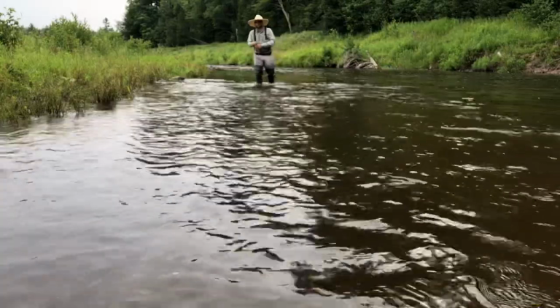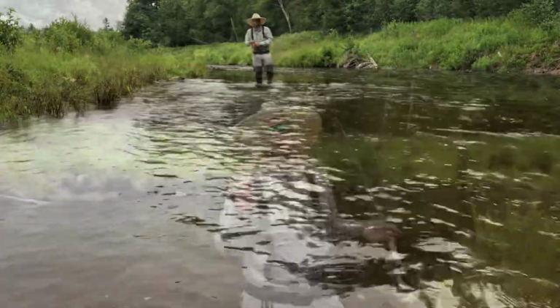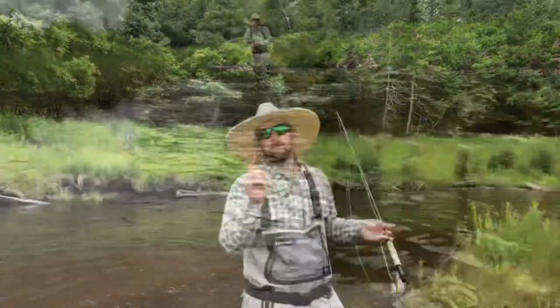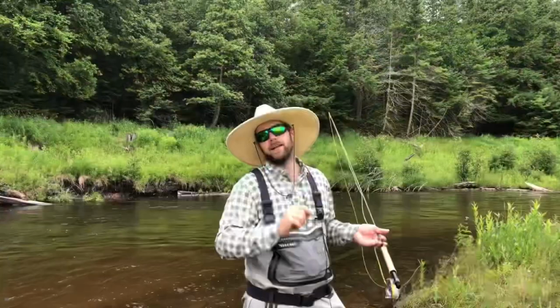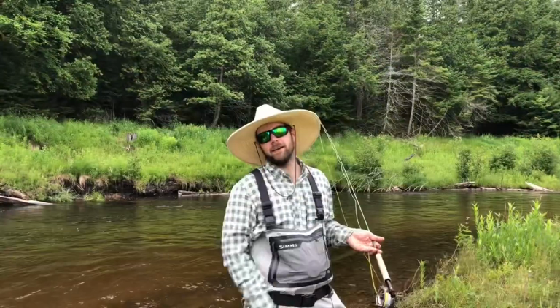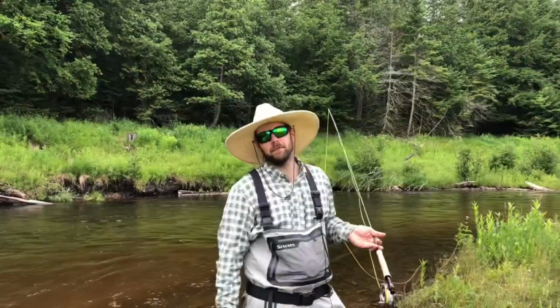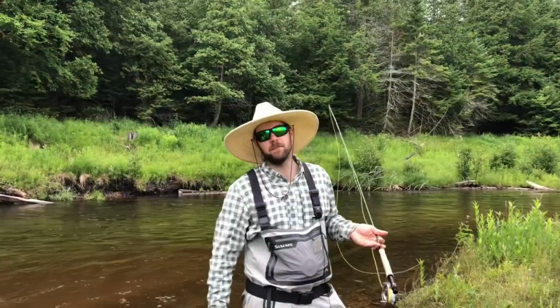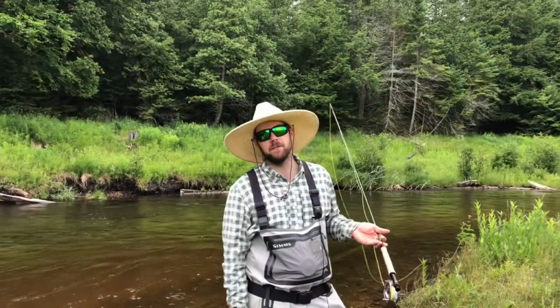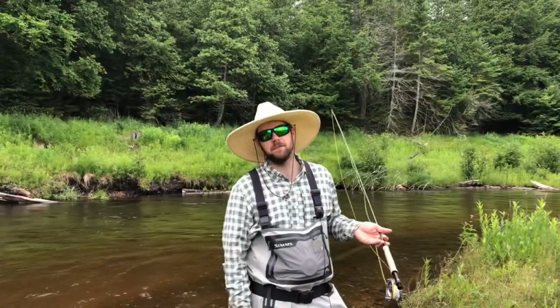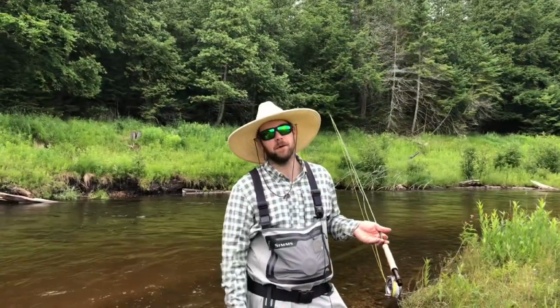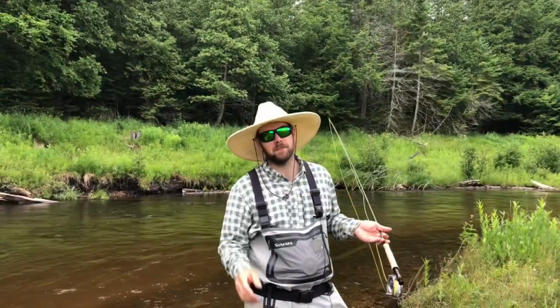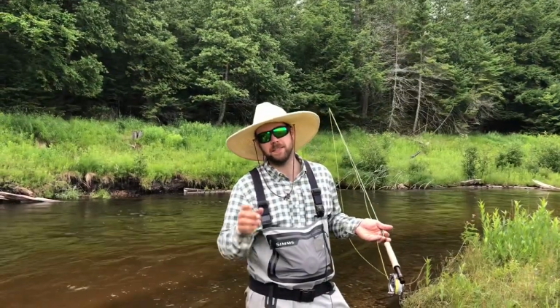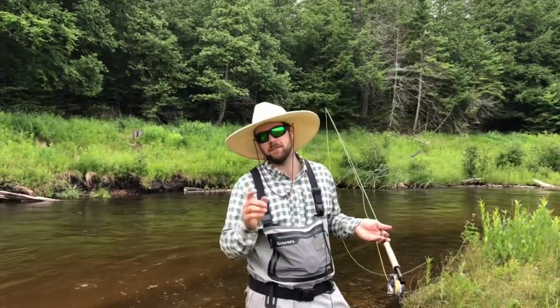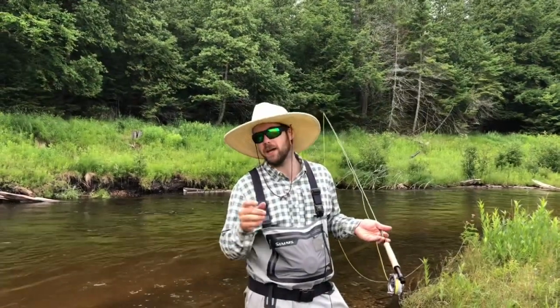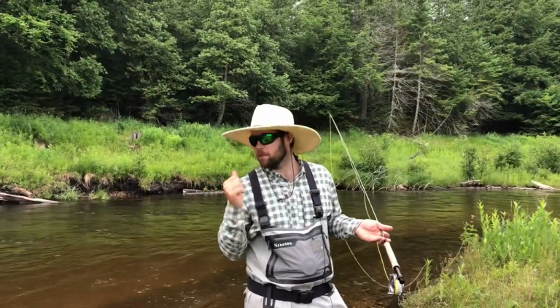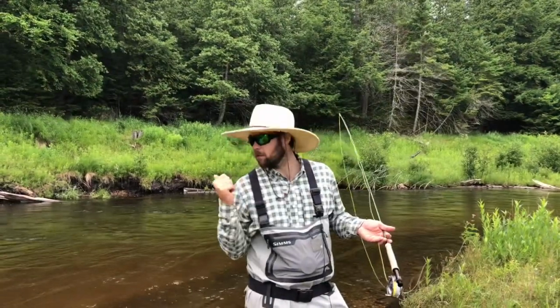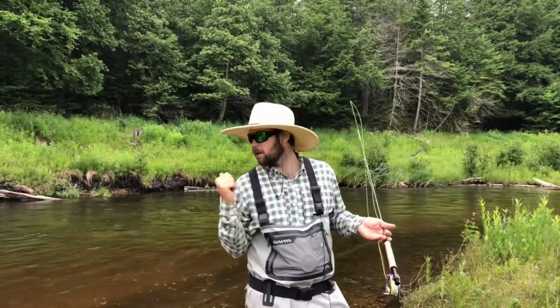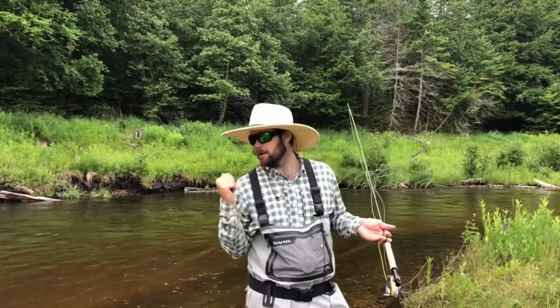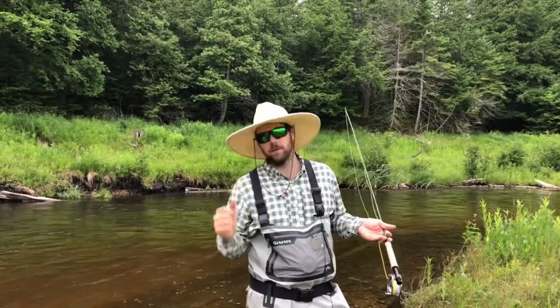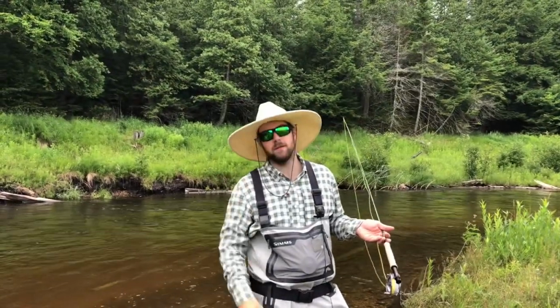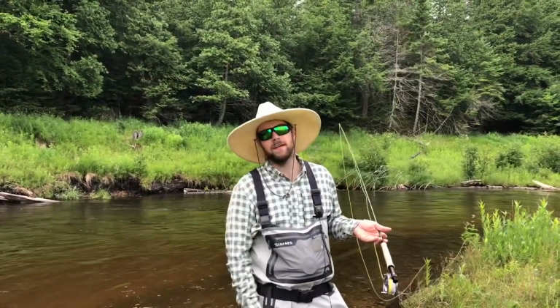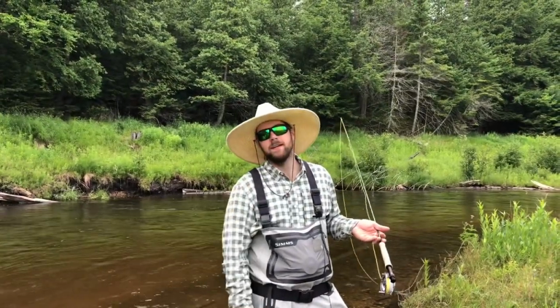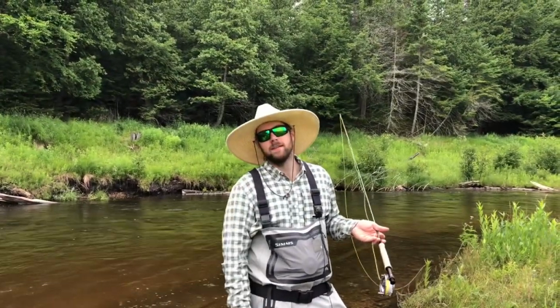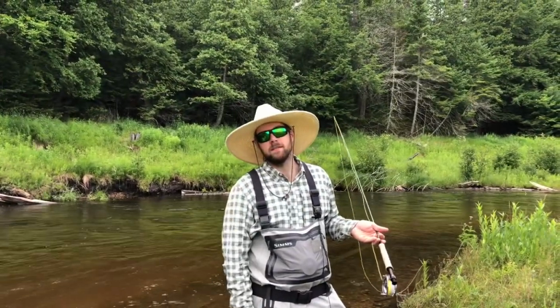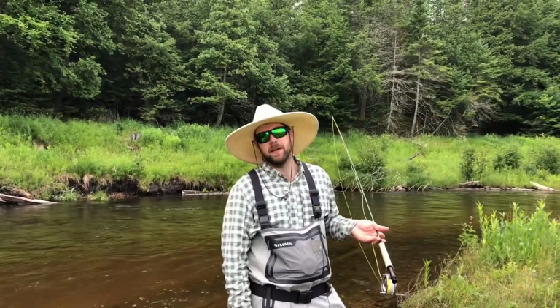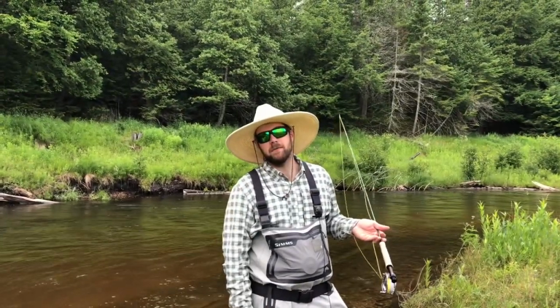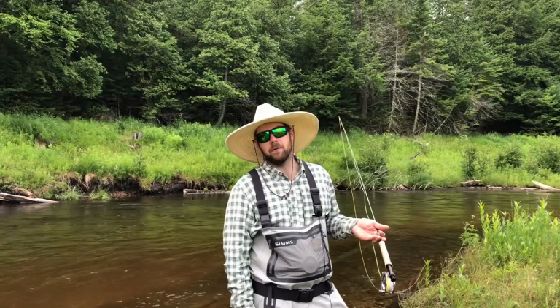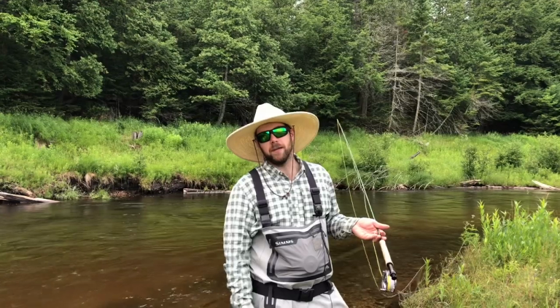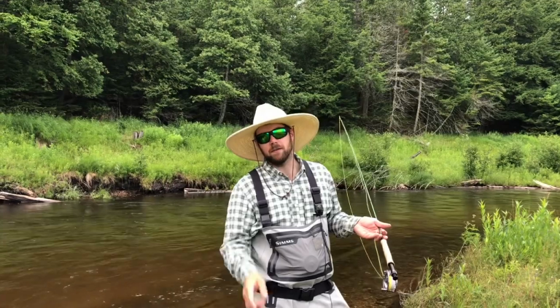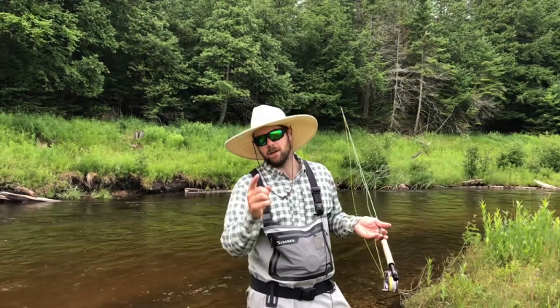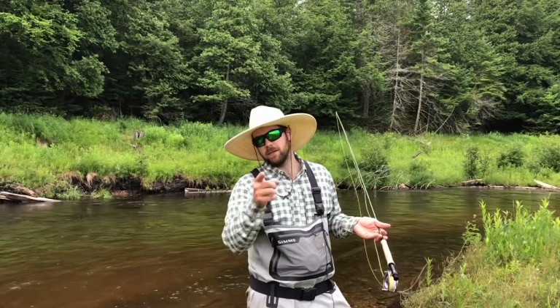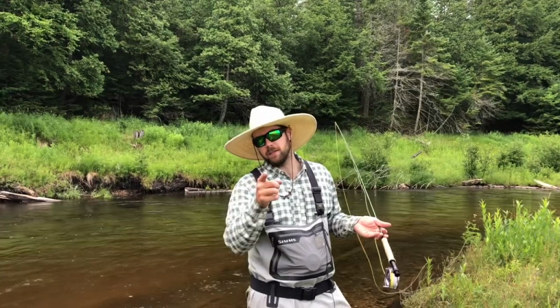Hope you get out on the river soon. We hope to see you in the shop or on the river. This is Matt with Northern Angler — I'll catch you later.